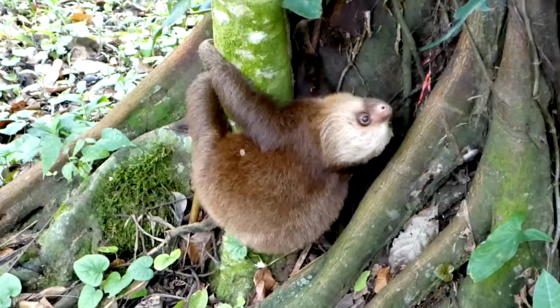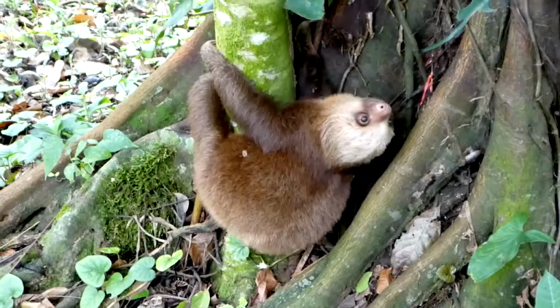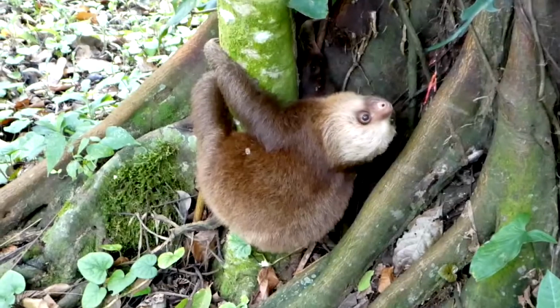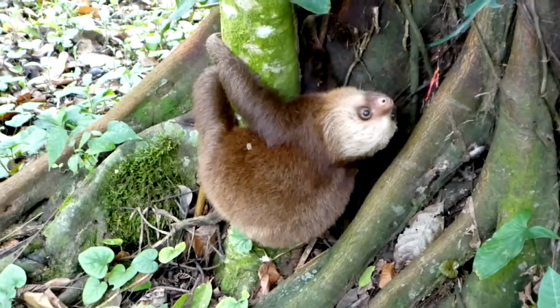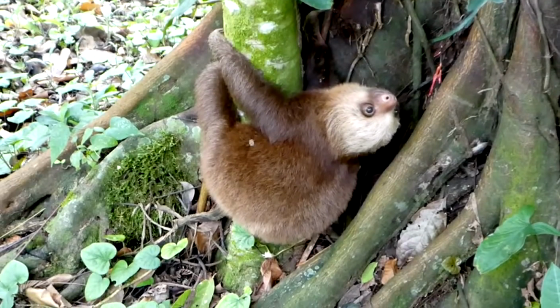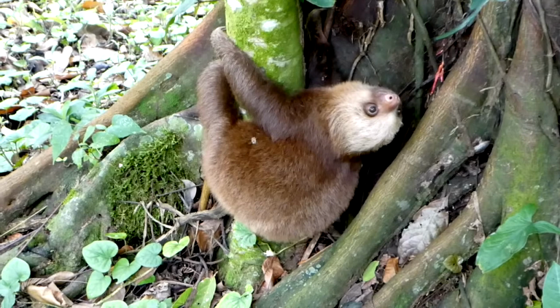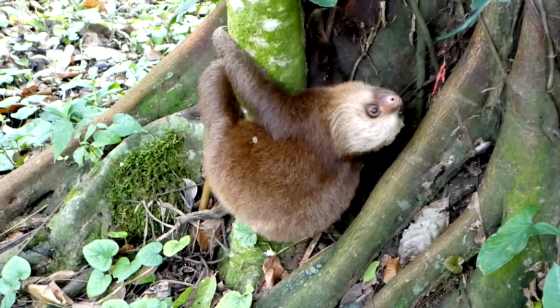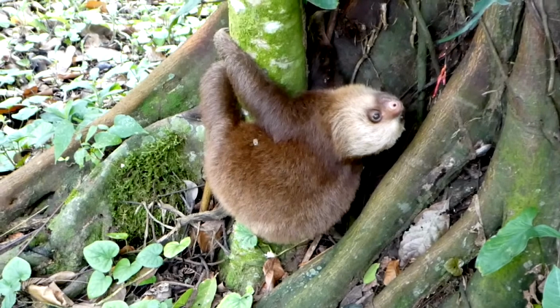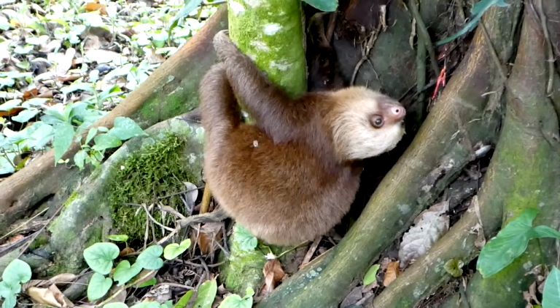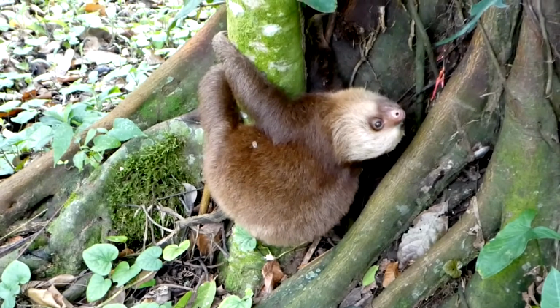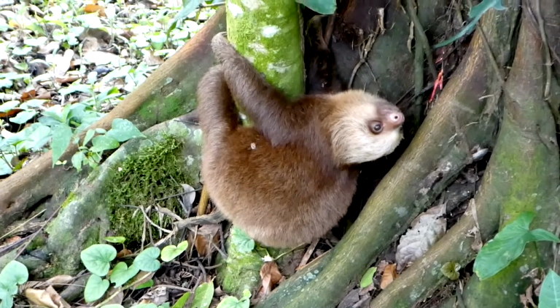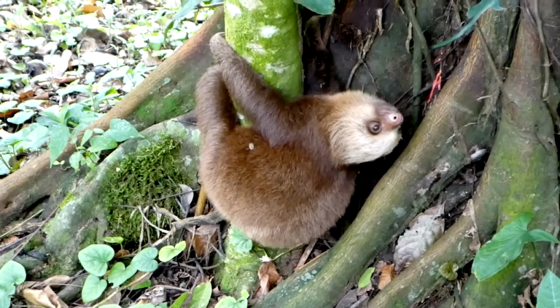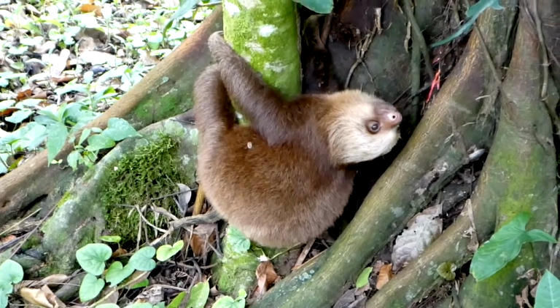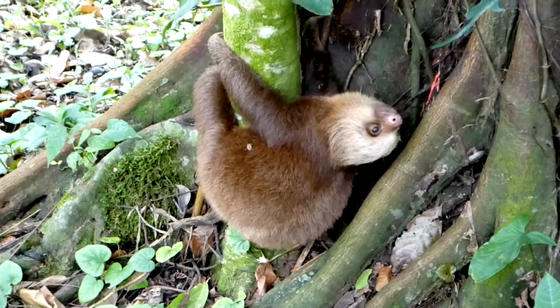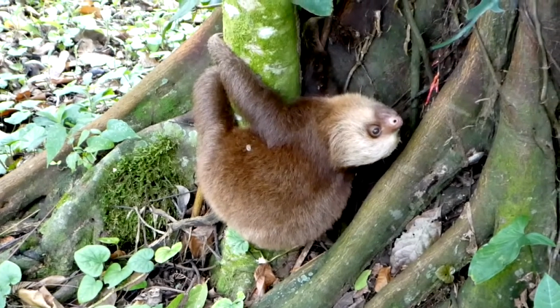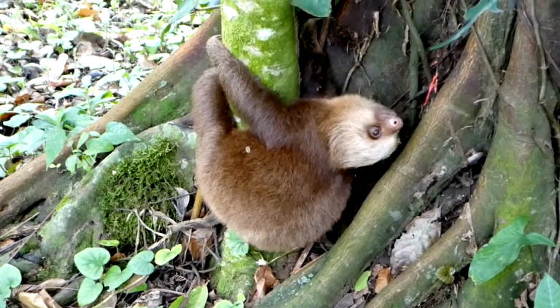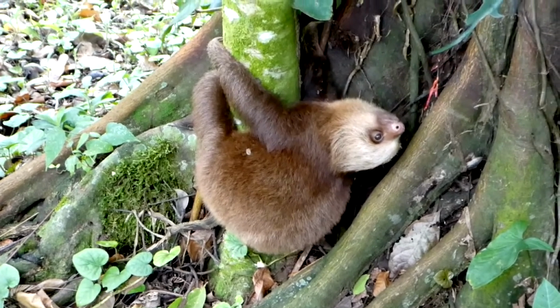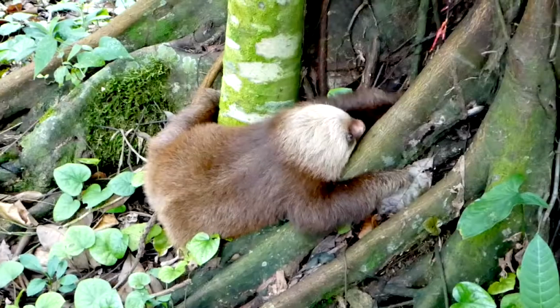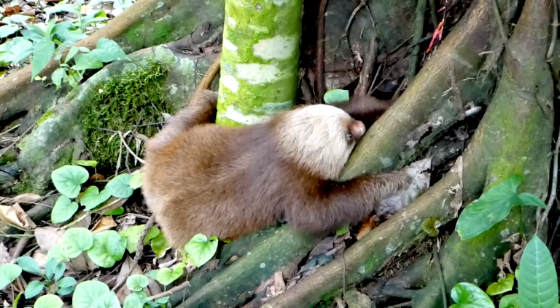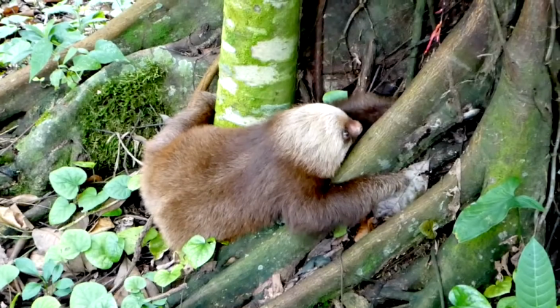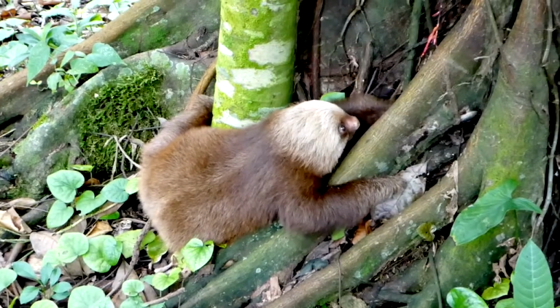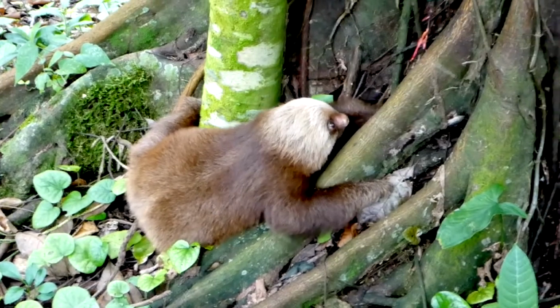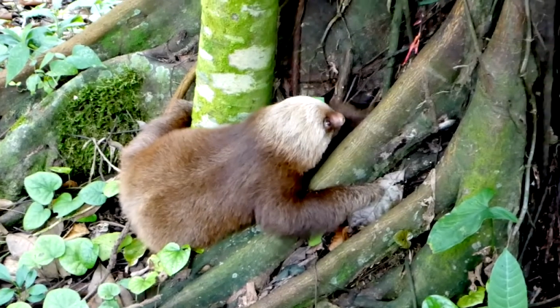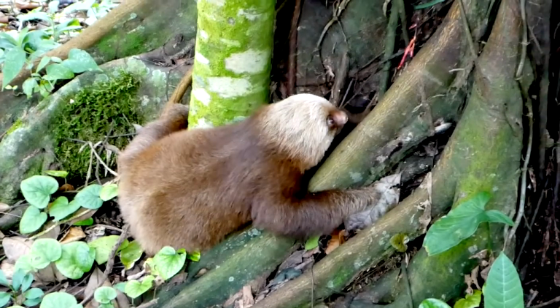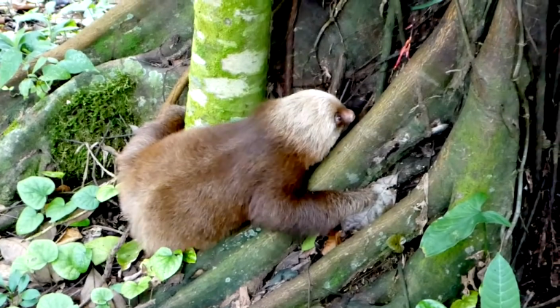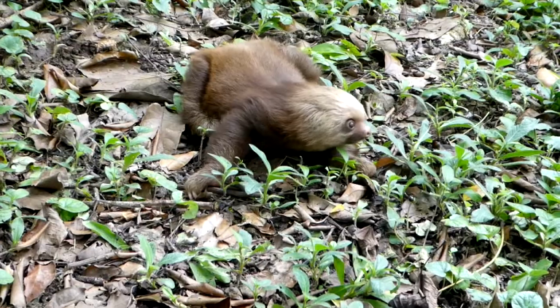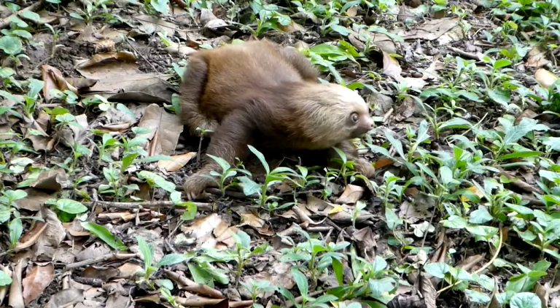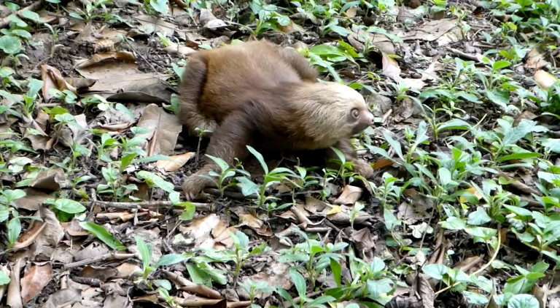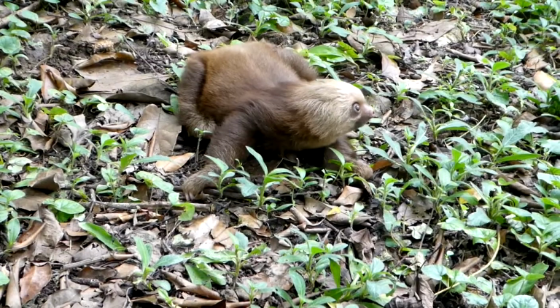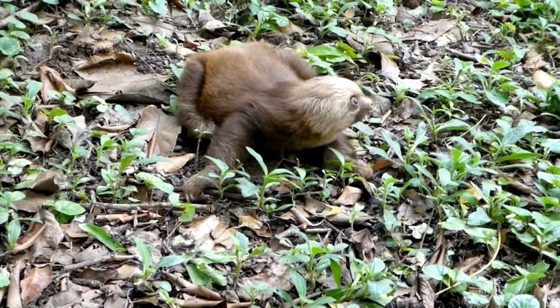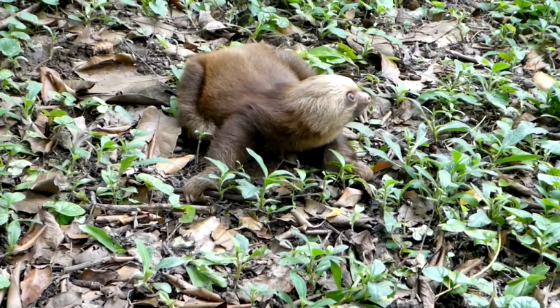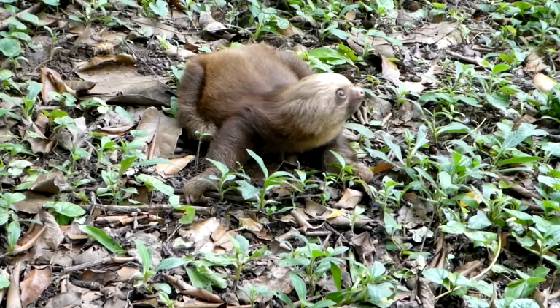When they come down from their tree, it's very dangerous walking on the ground.